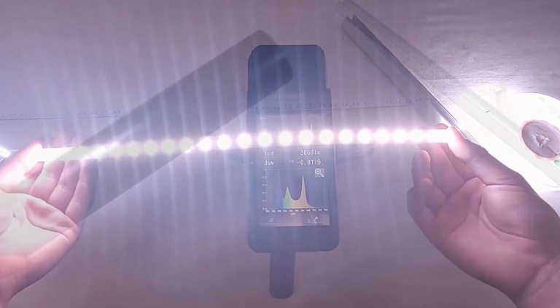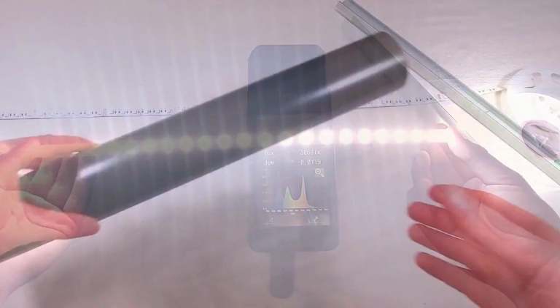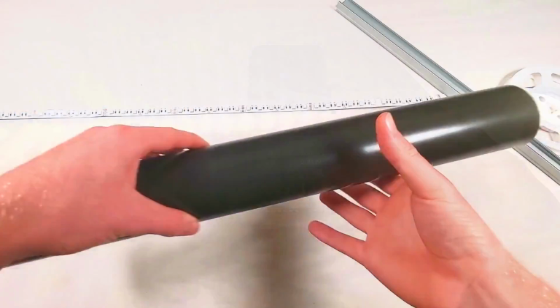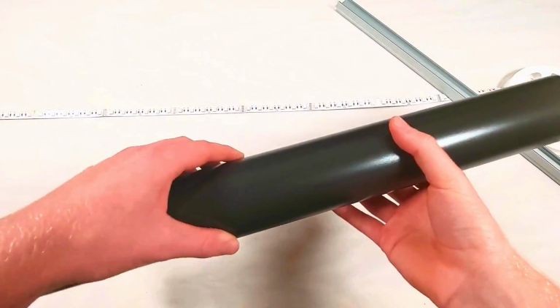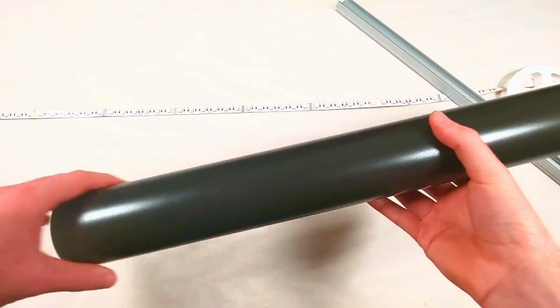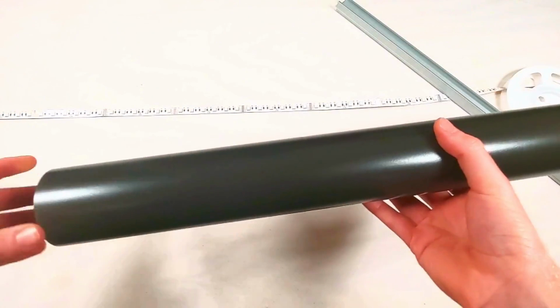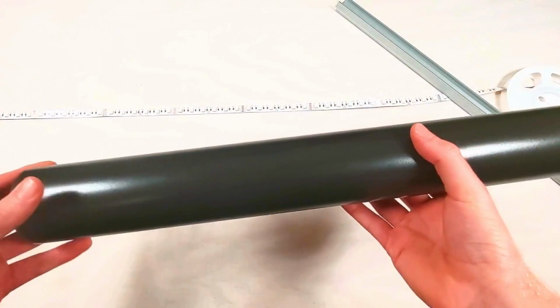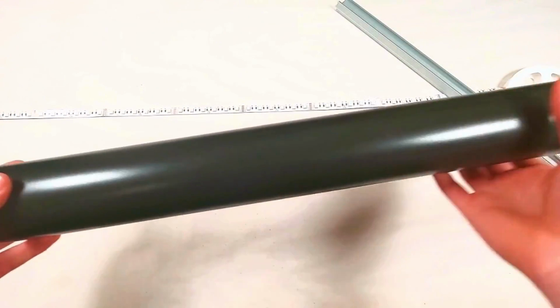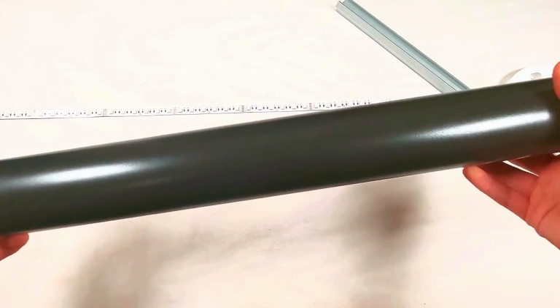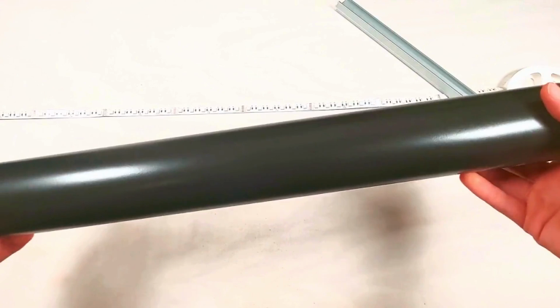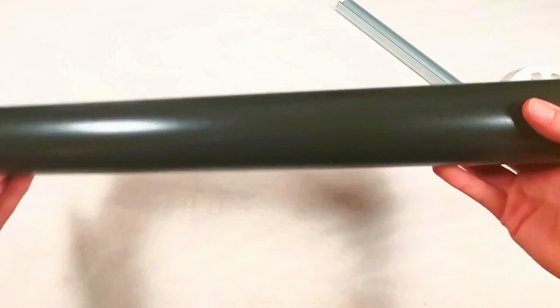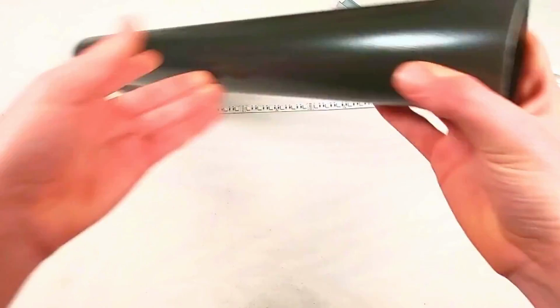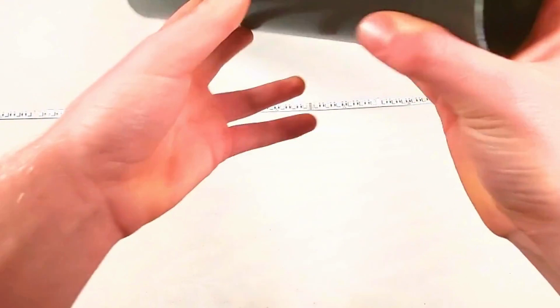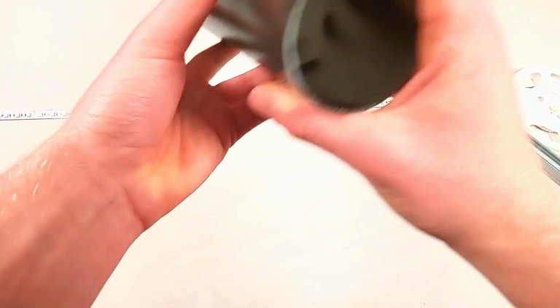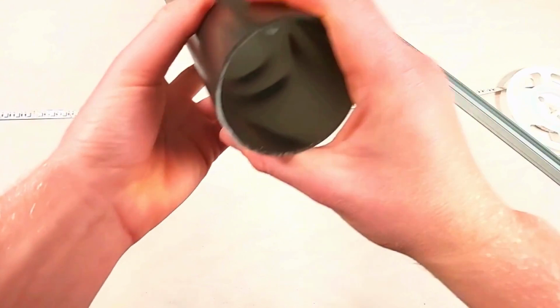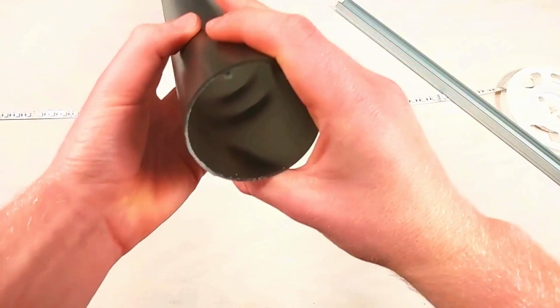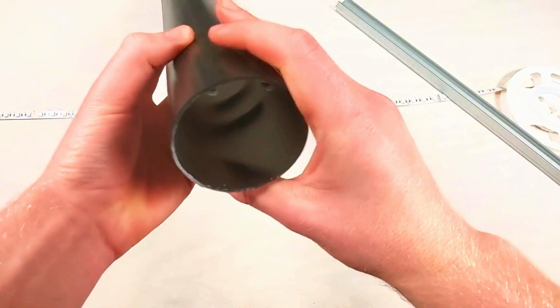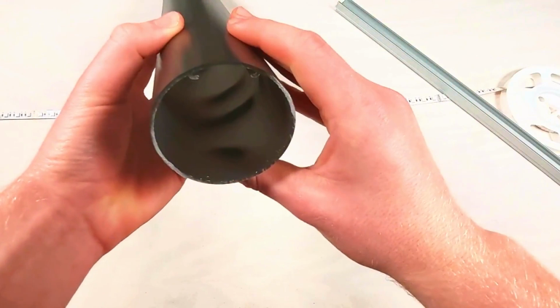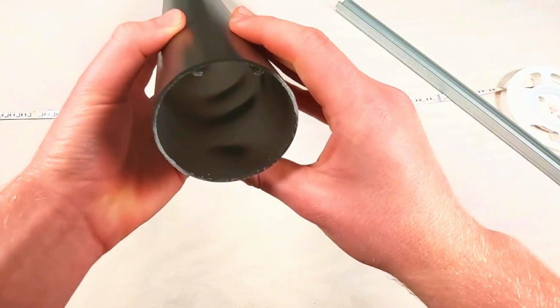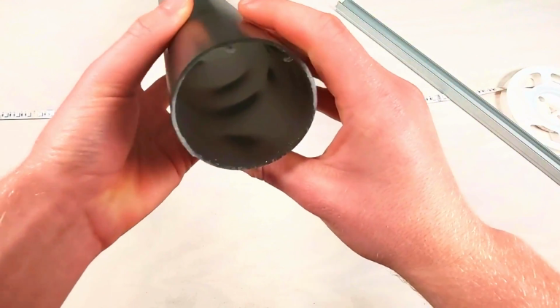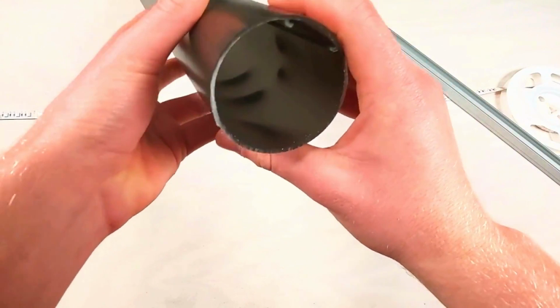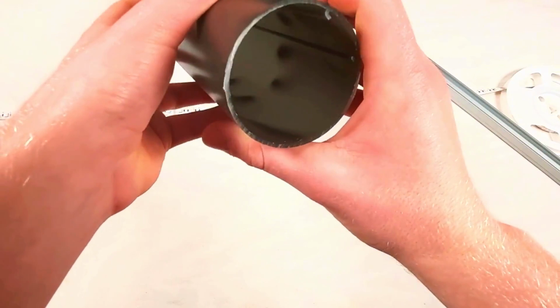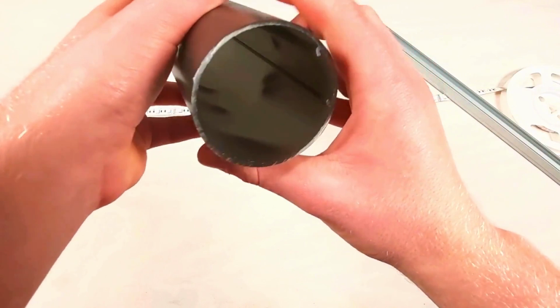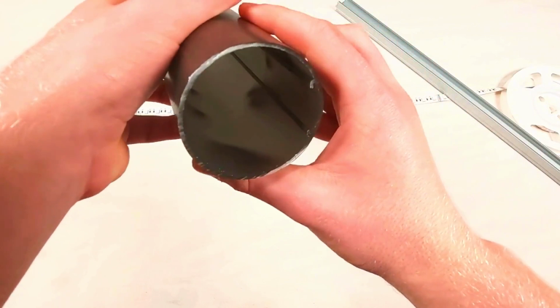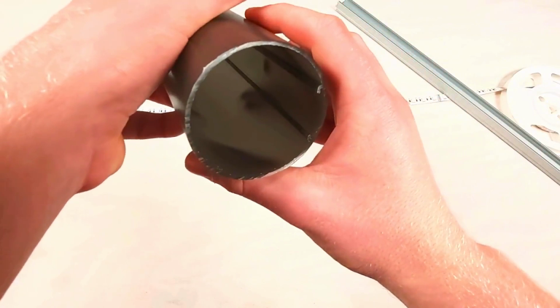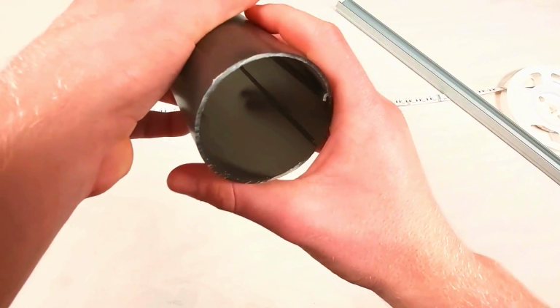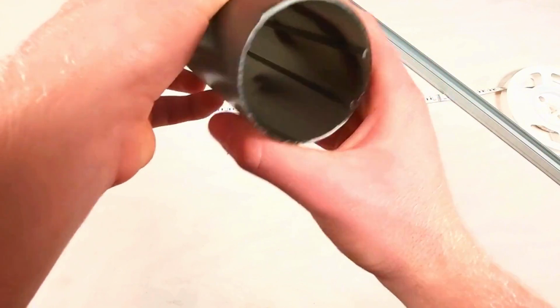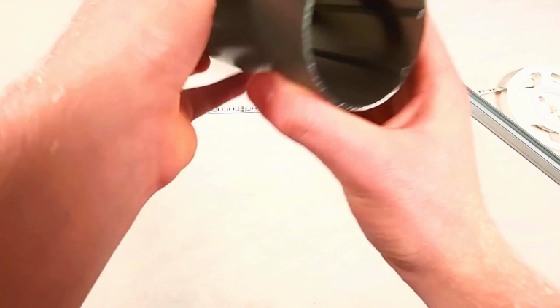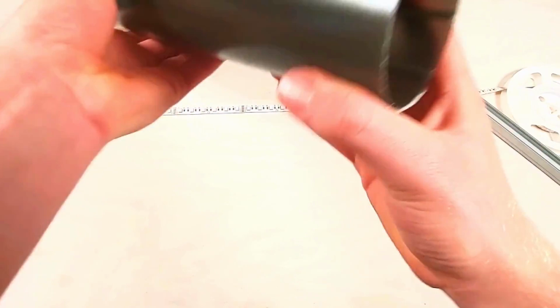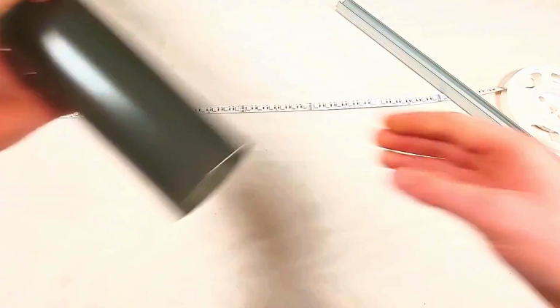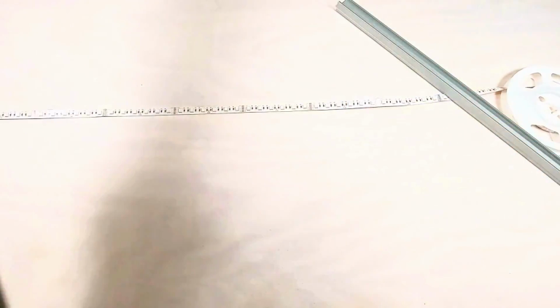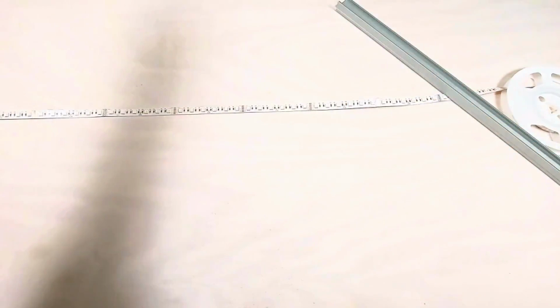For fun, let's take a look at how these strips look inside a Smoky 65, which is one of our LED tube profiles.